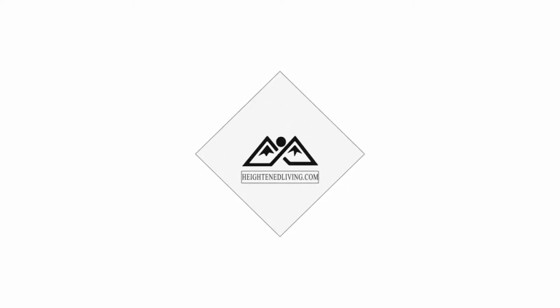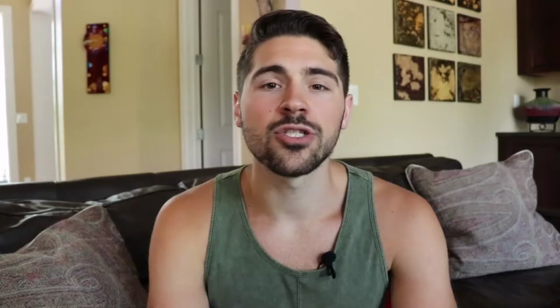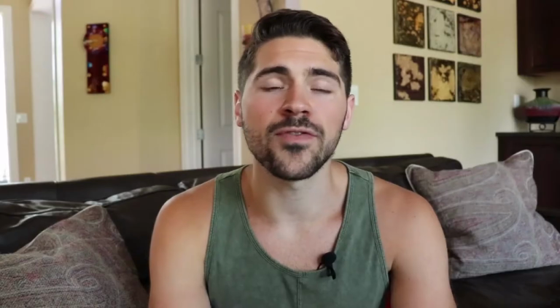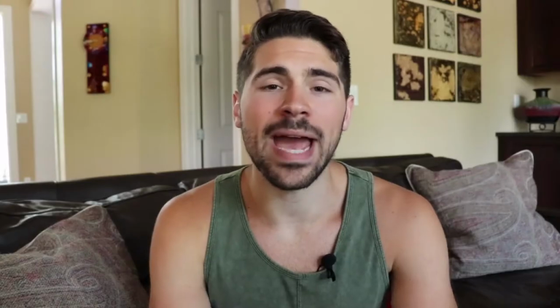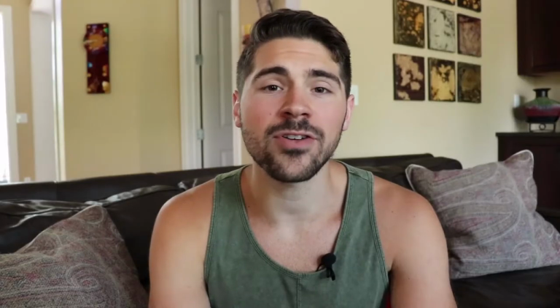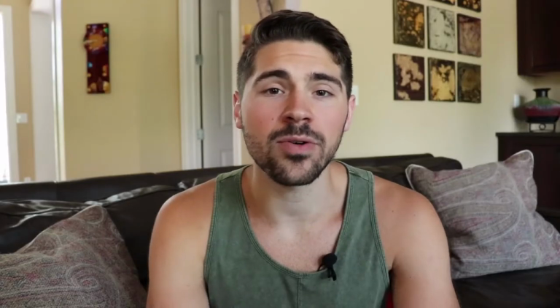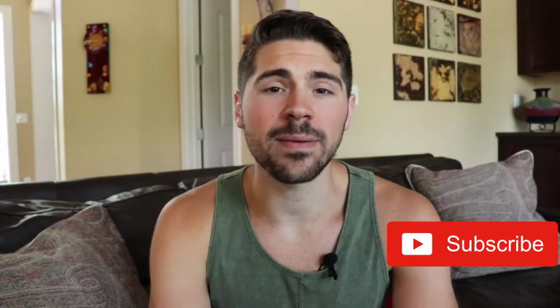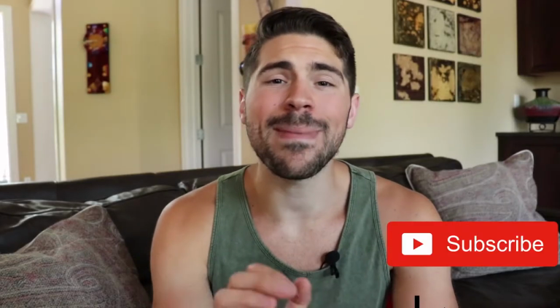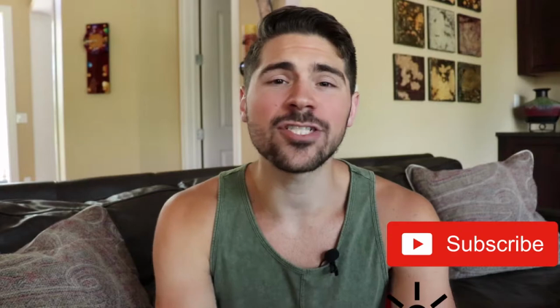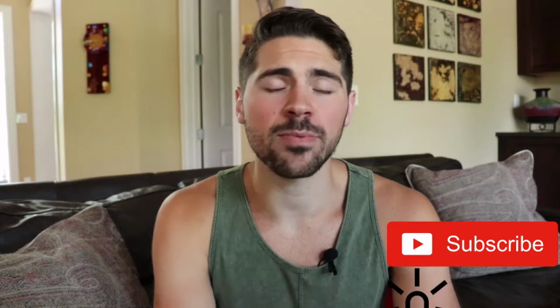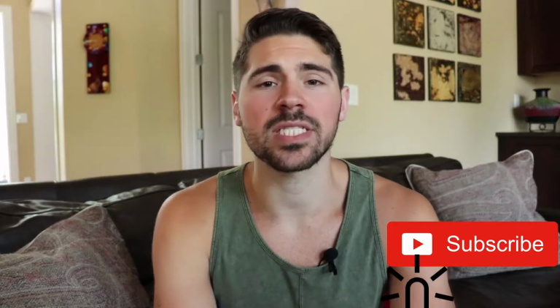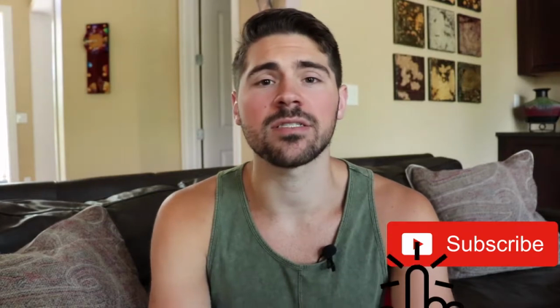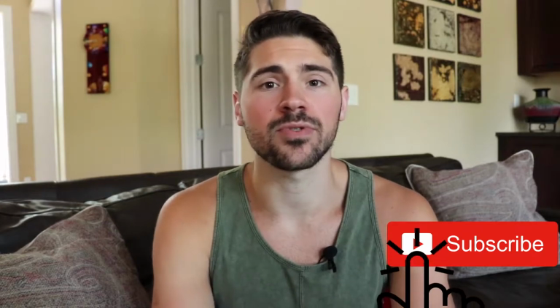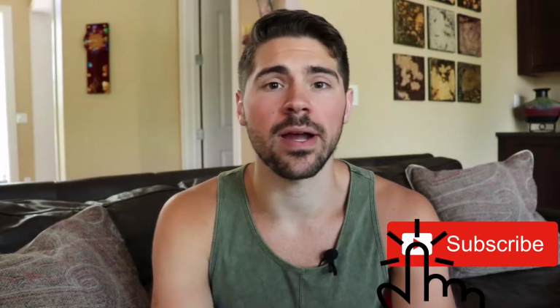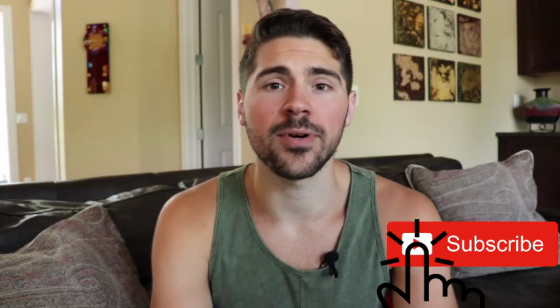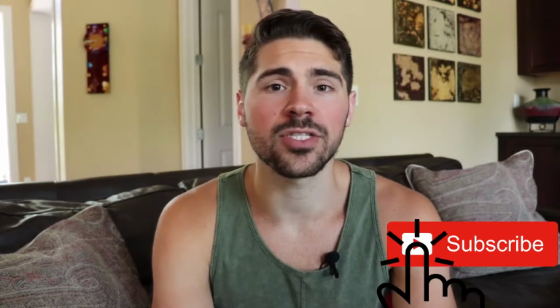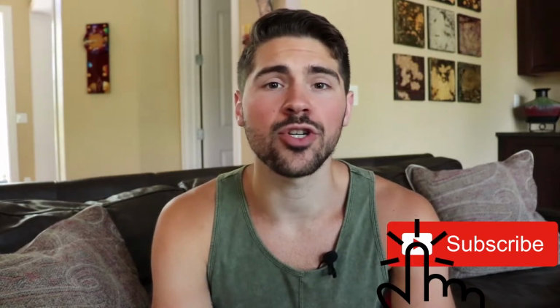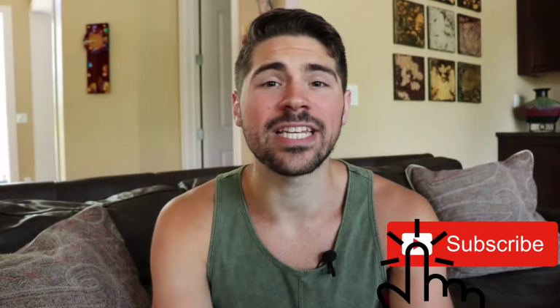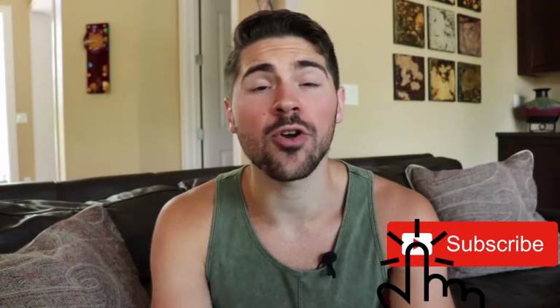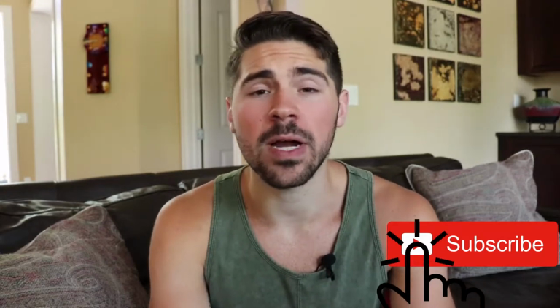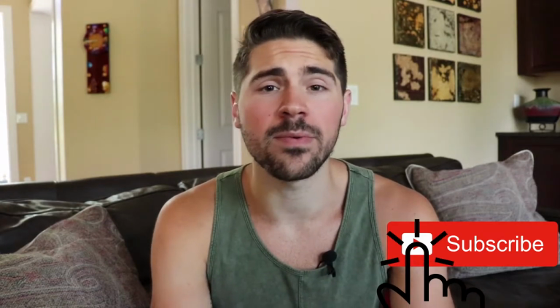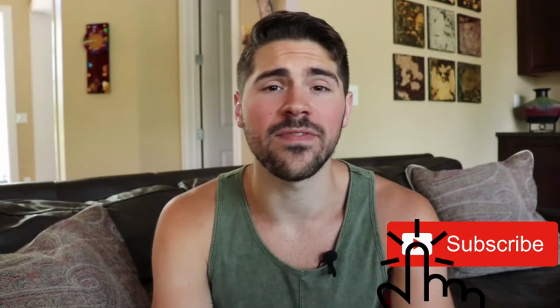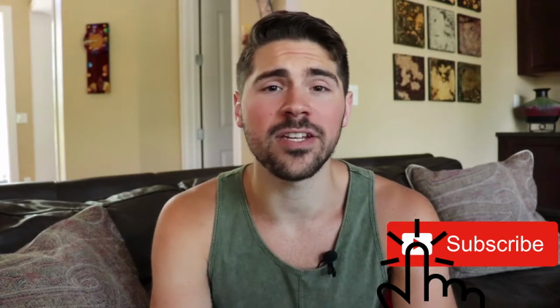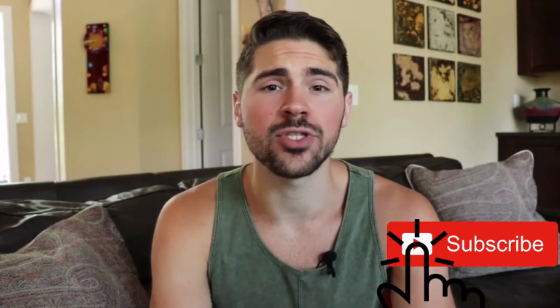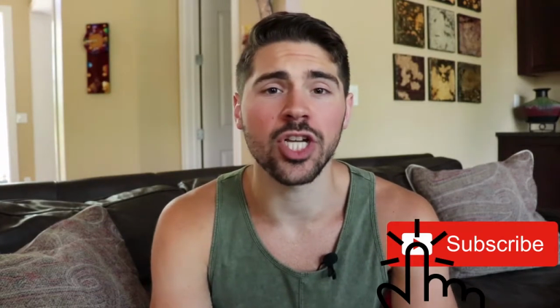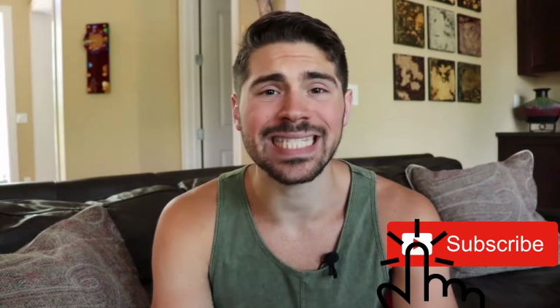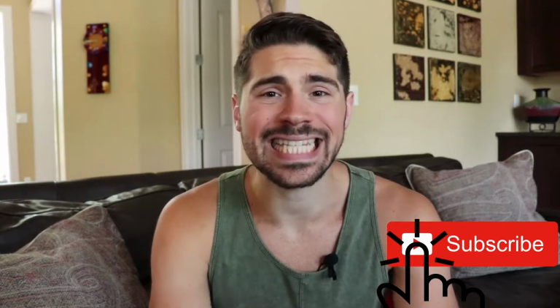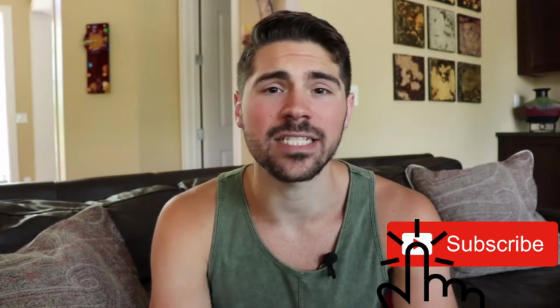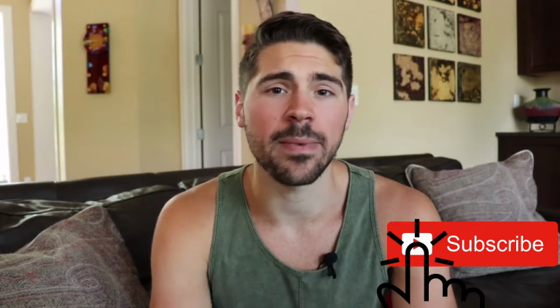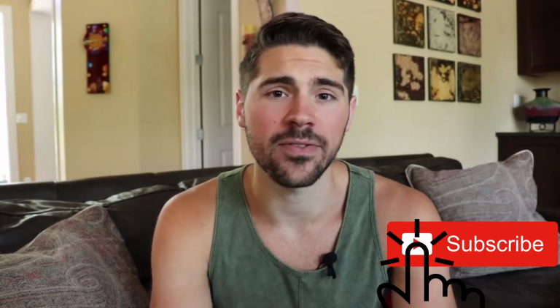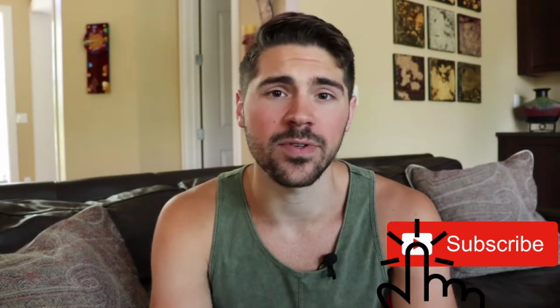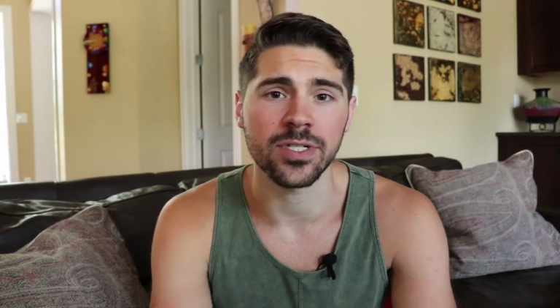If you haven't already, make sure to press the subscribe button so you get notified when videos just like this come out in the future.